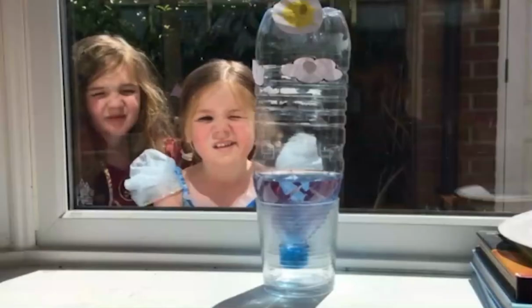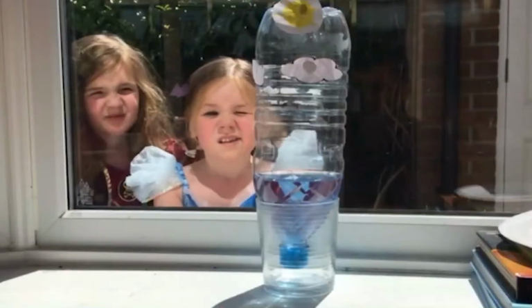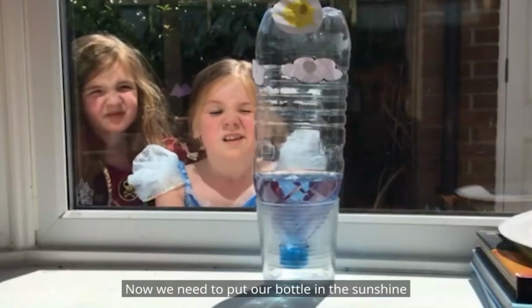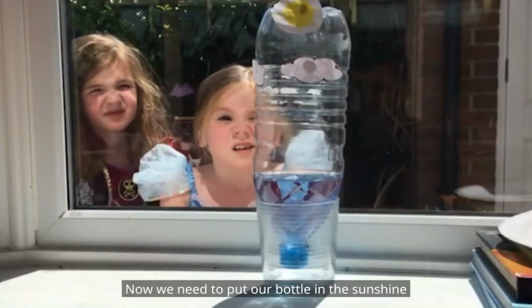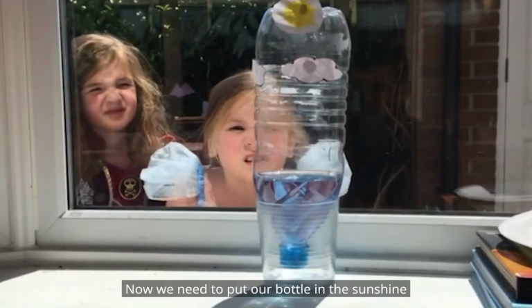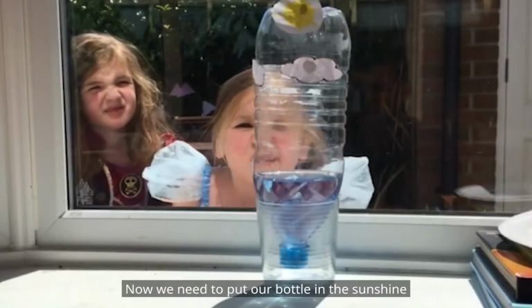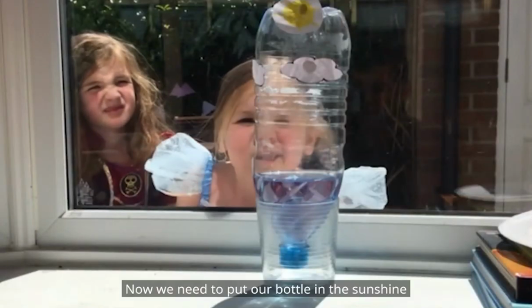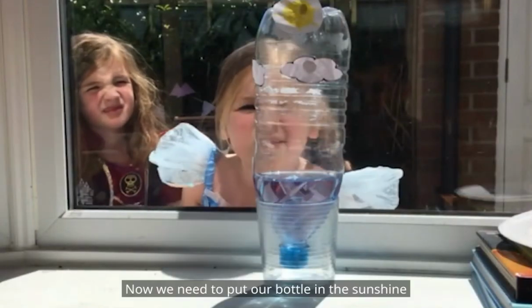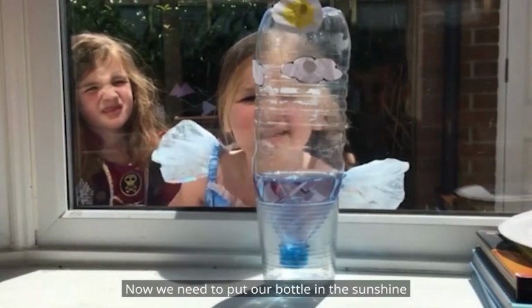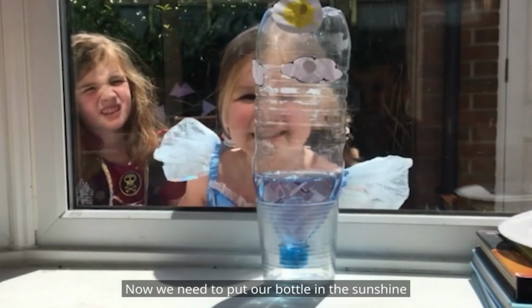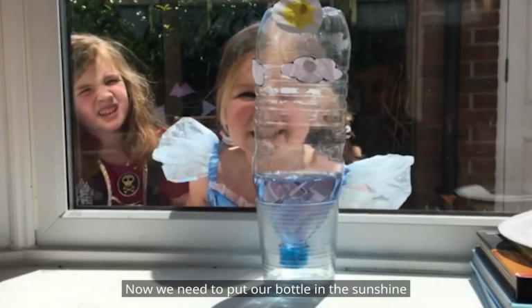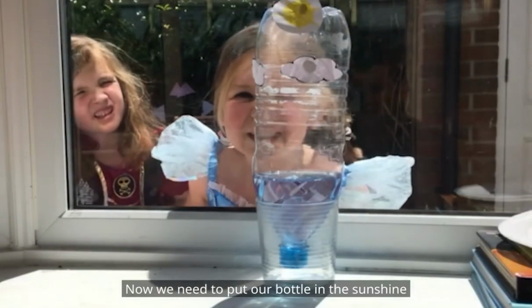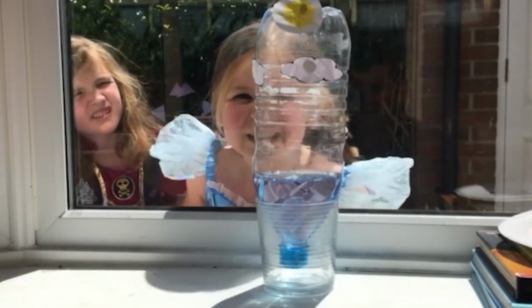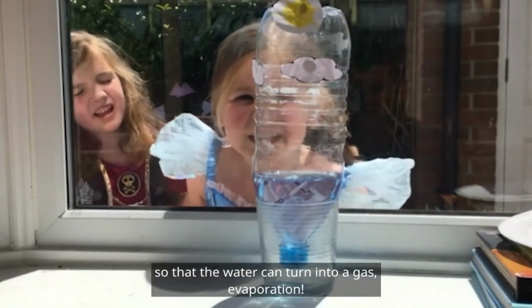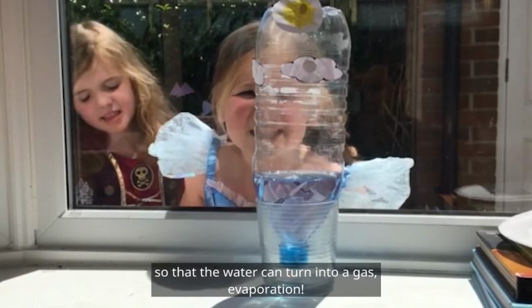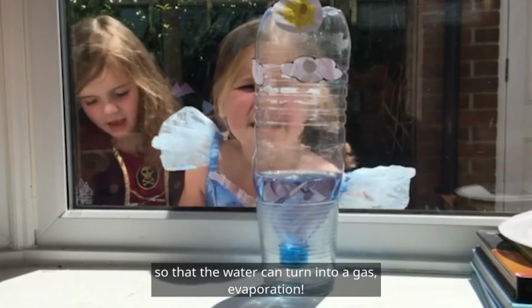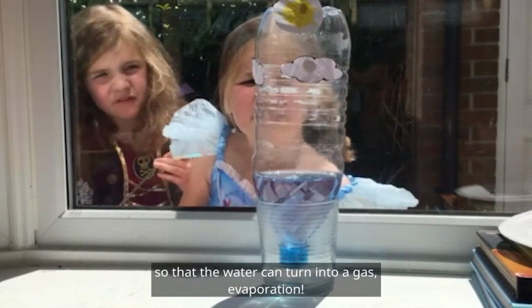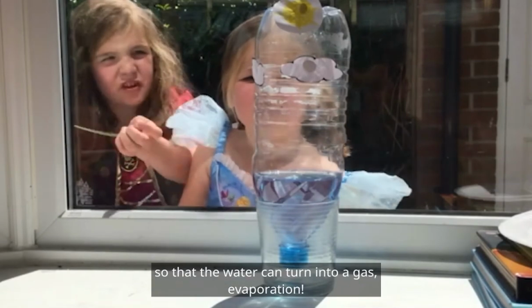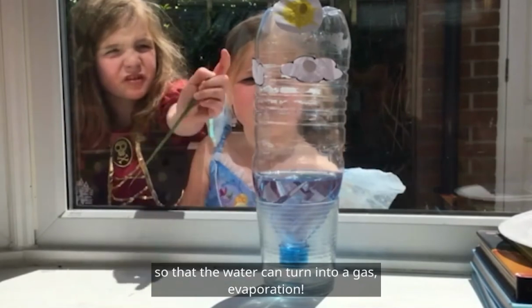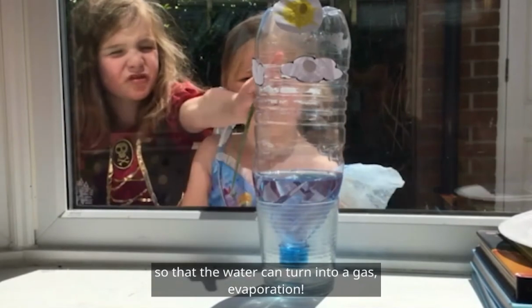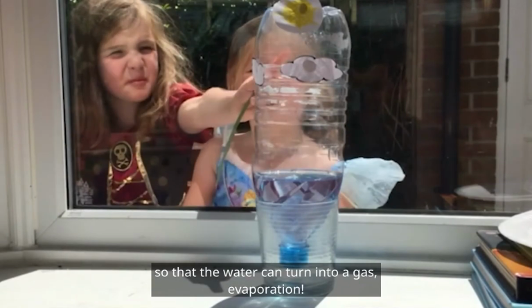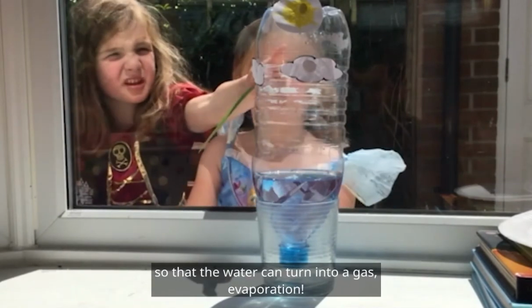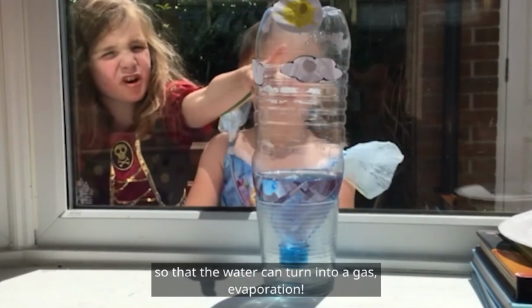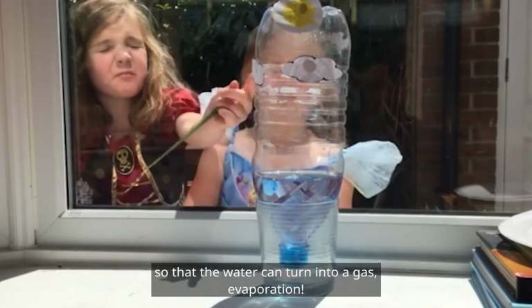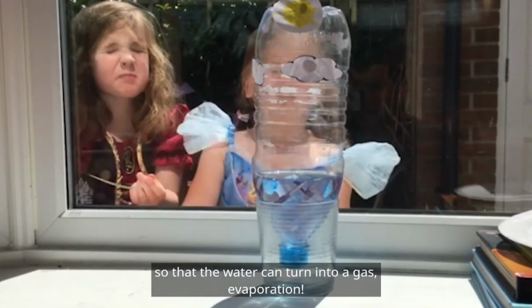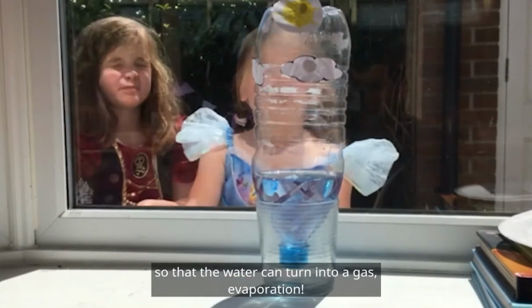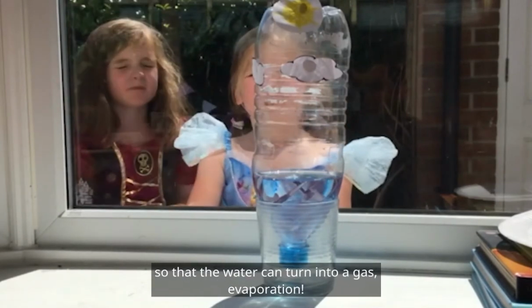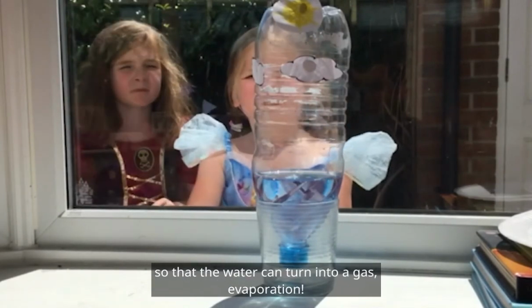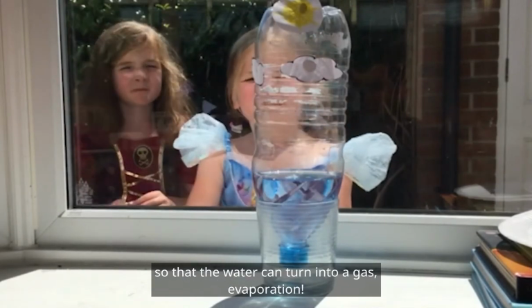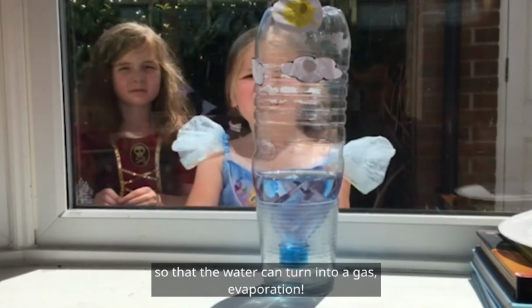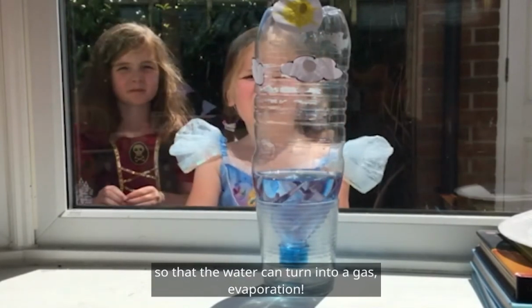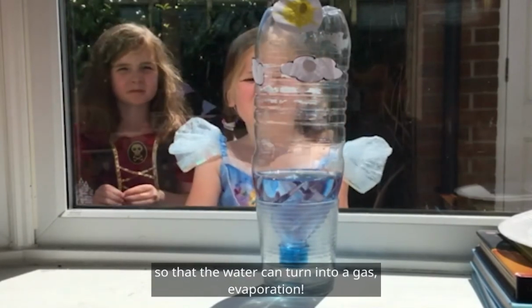Now we need to put our bottle in the sunshine so that the water can turn into a gas — evaporation.